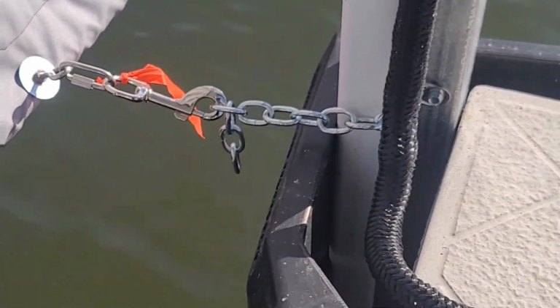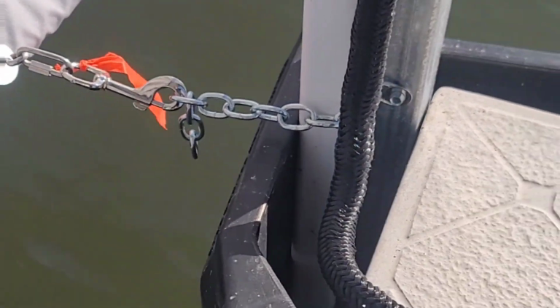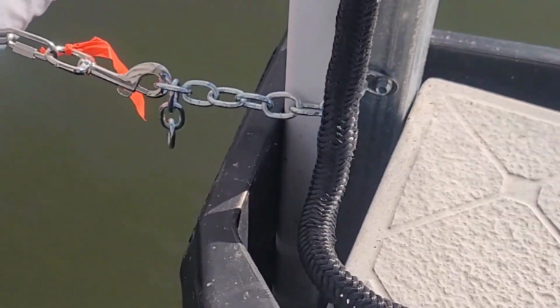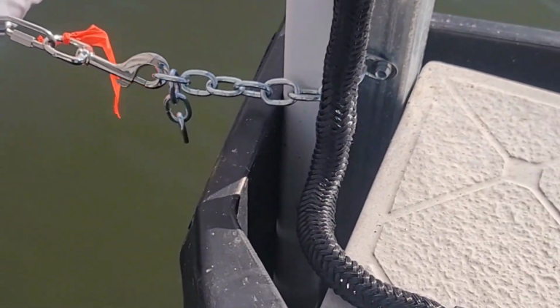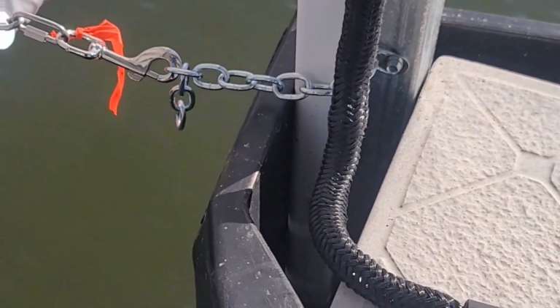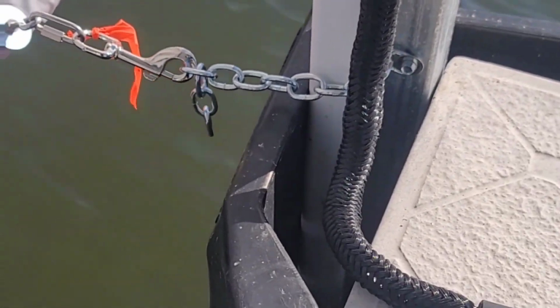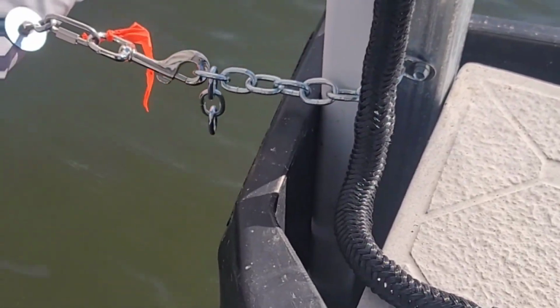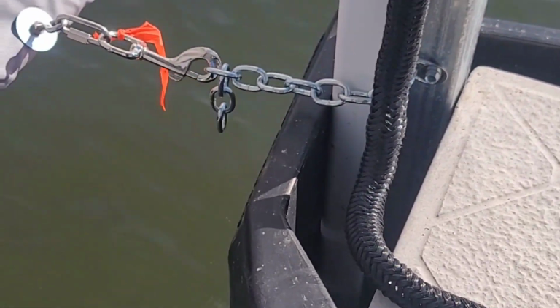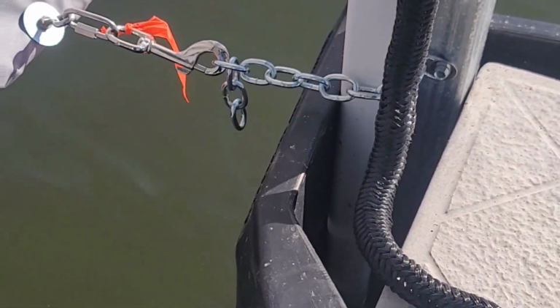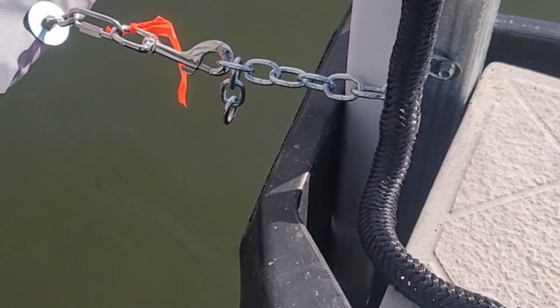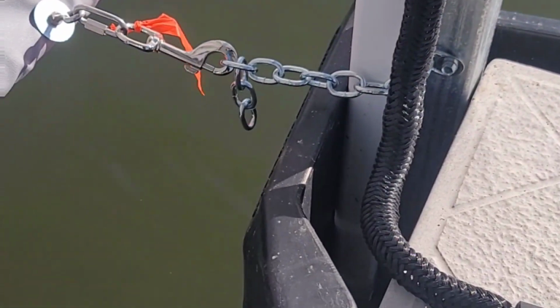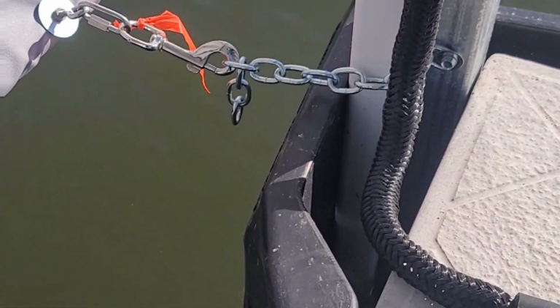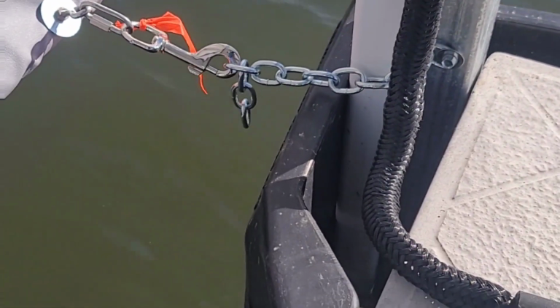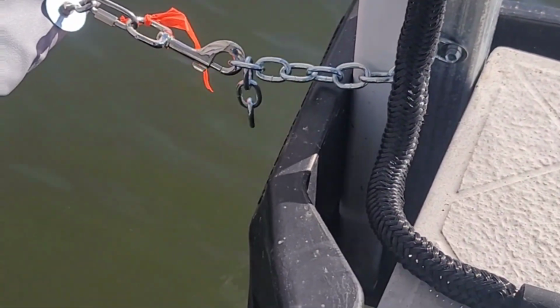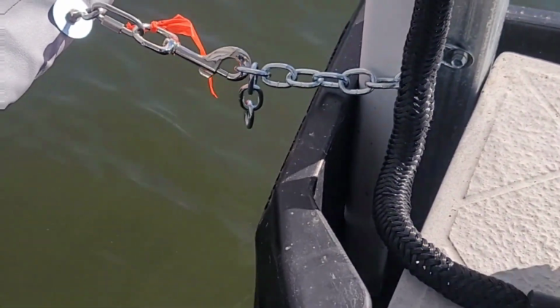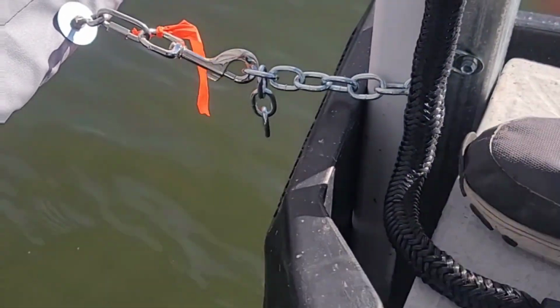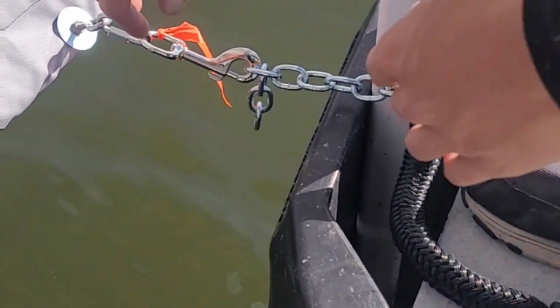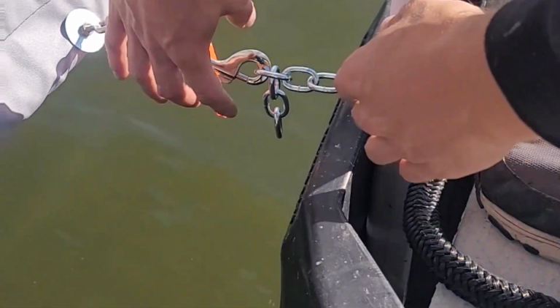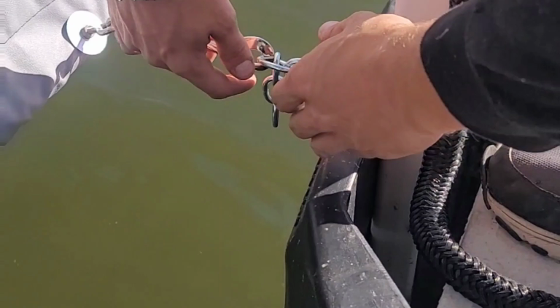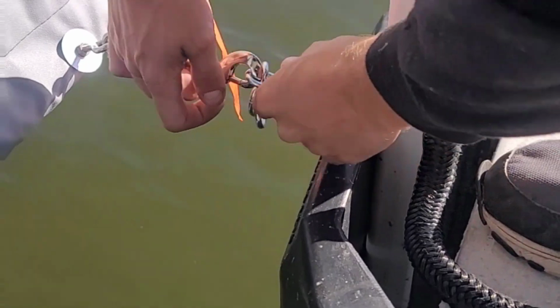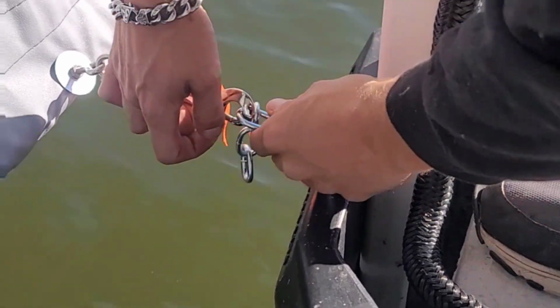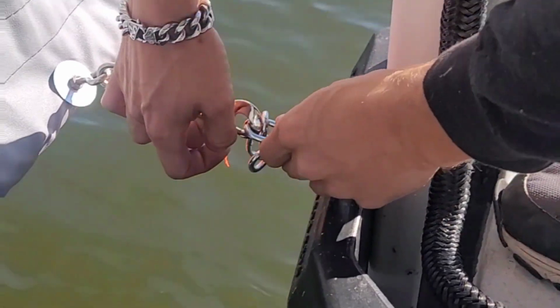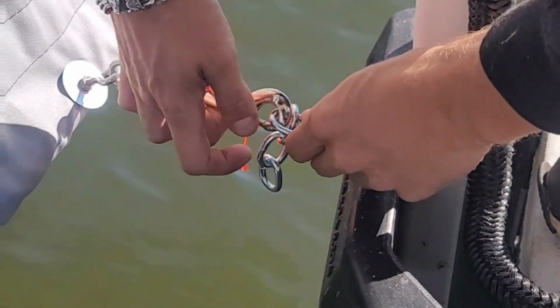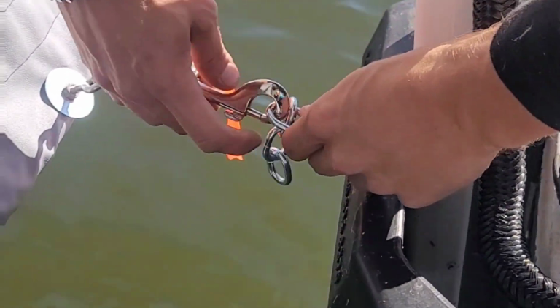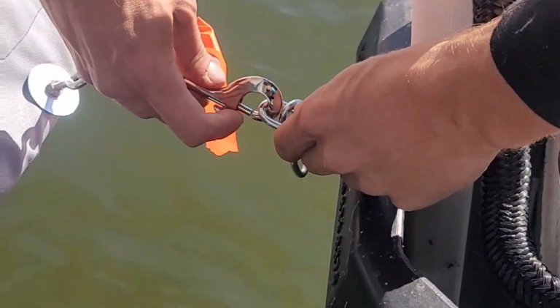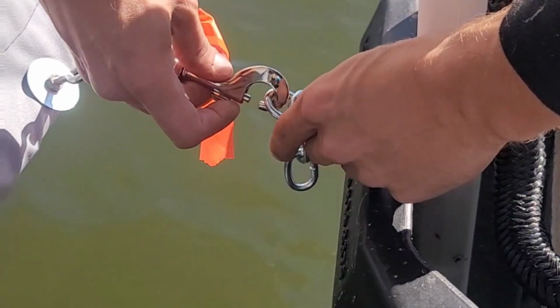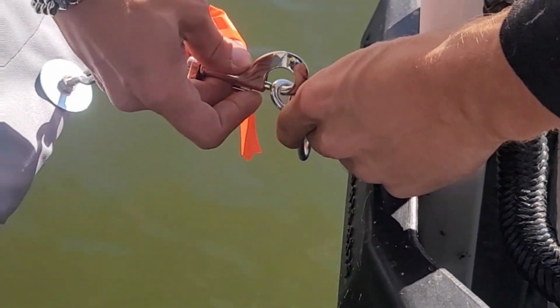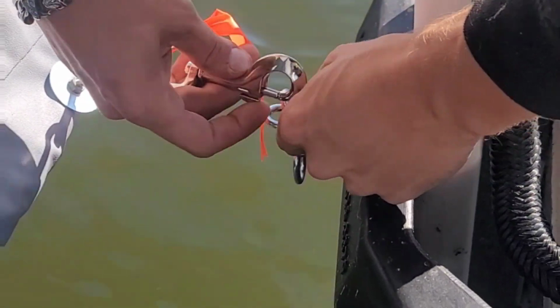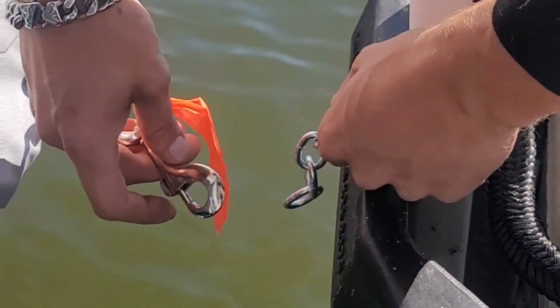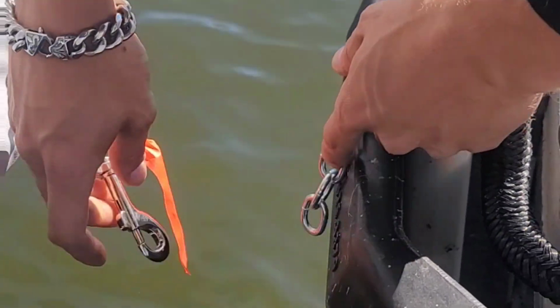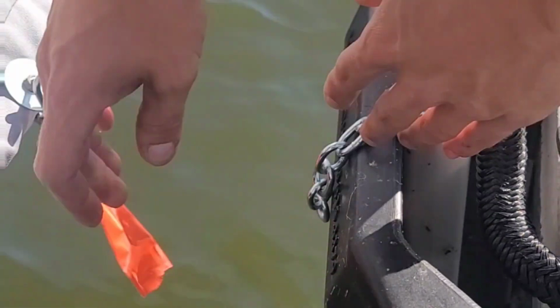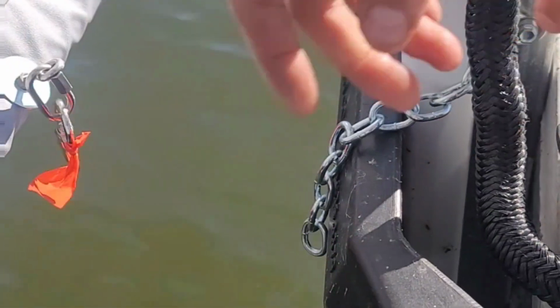Taking them off is just the reverse — just unclip it, unclip.